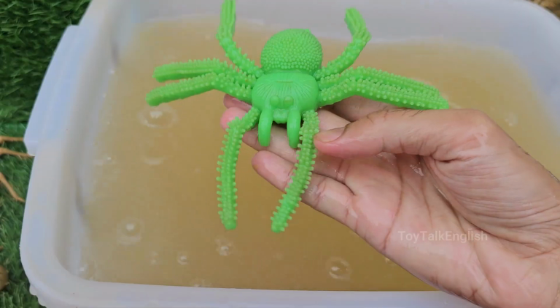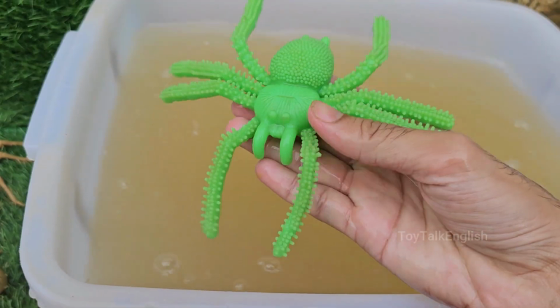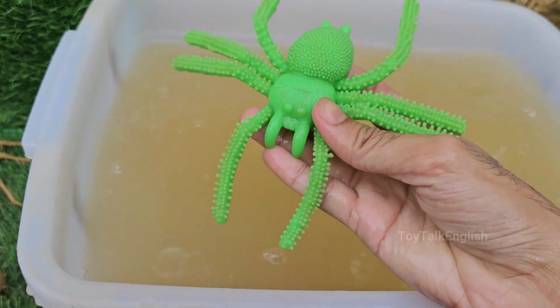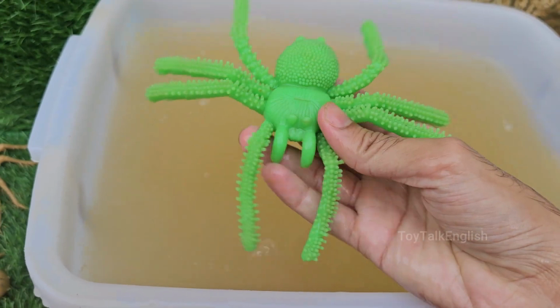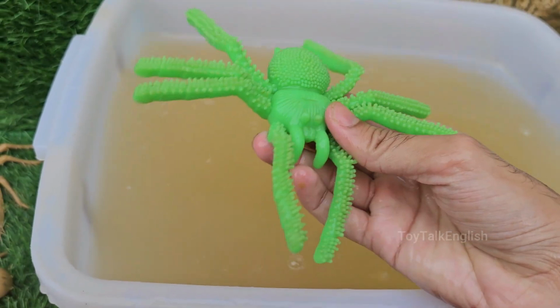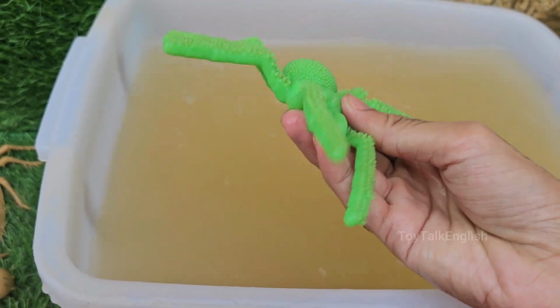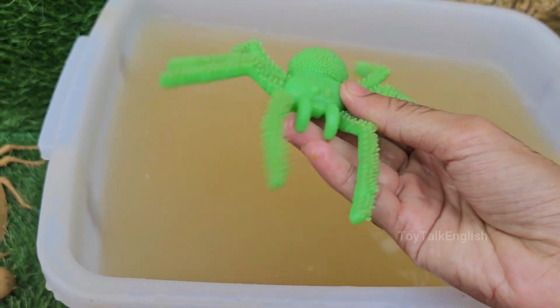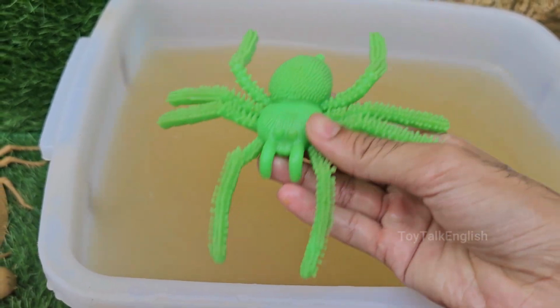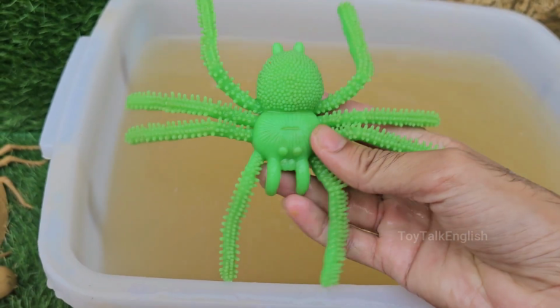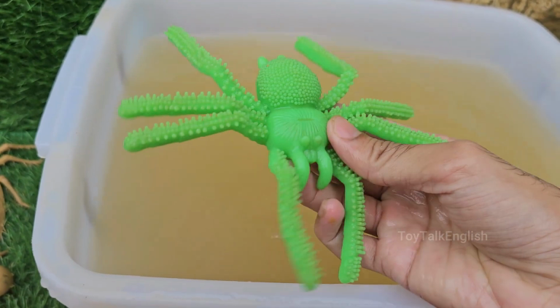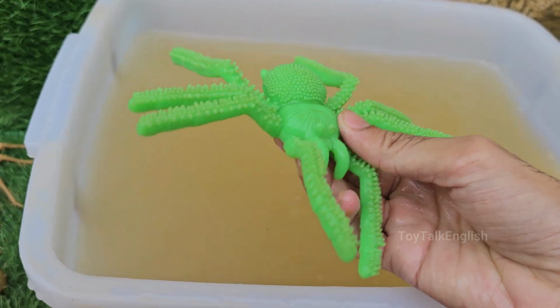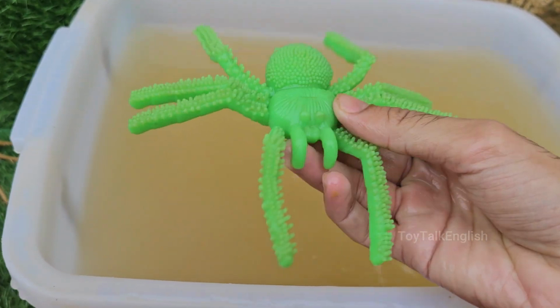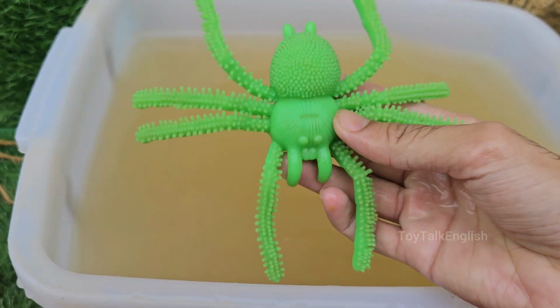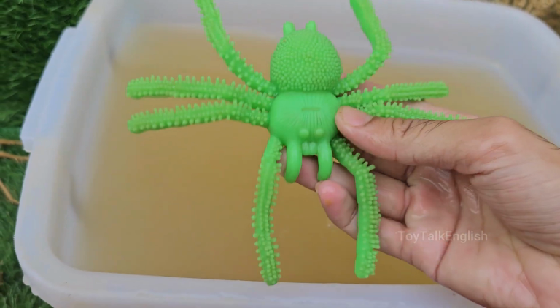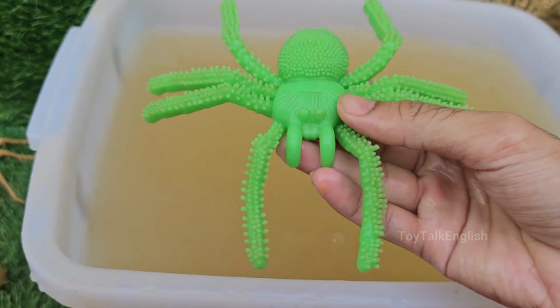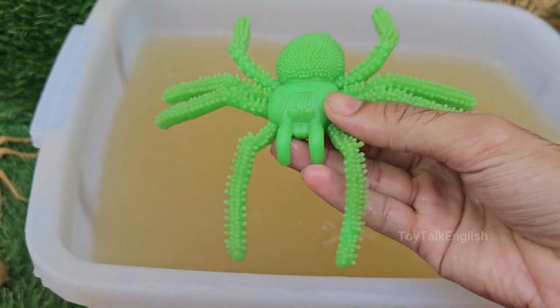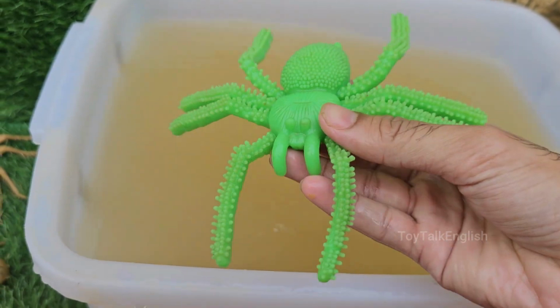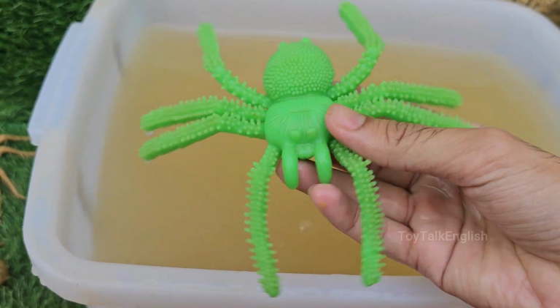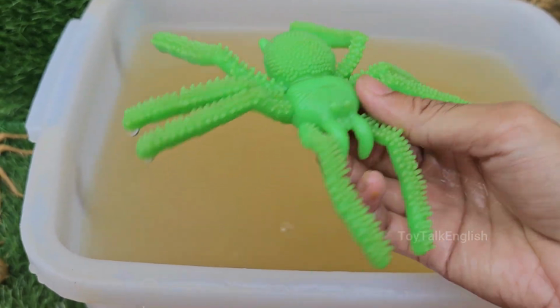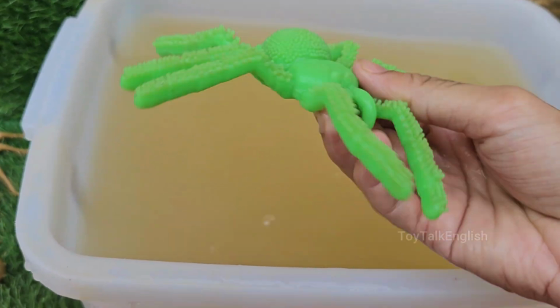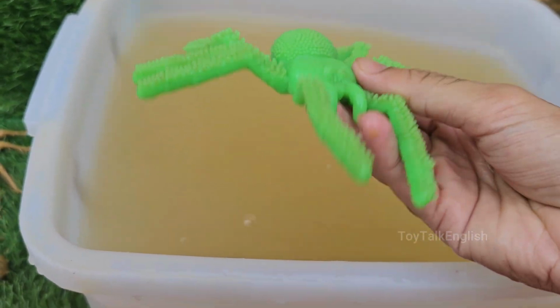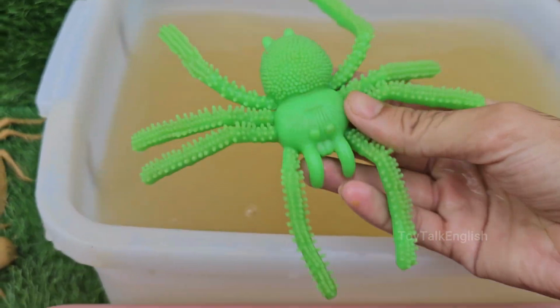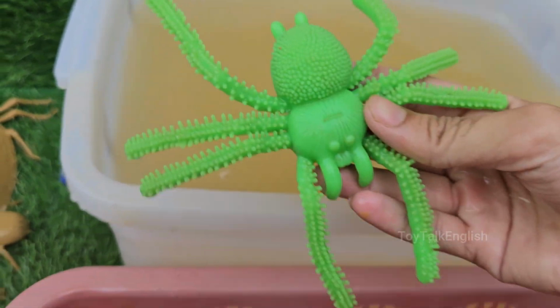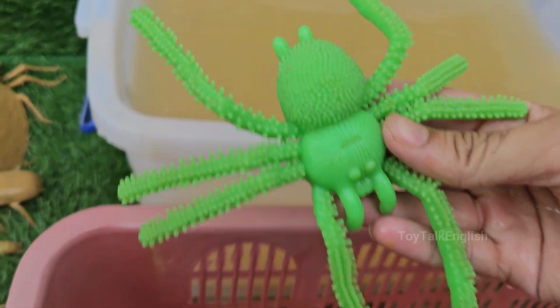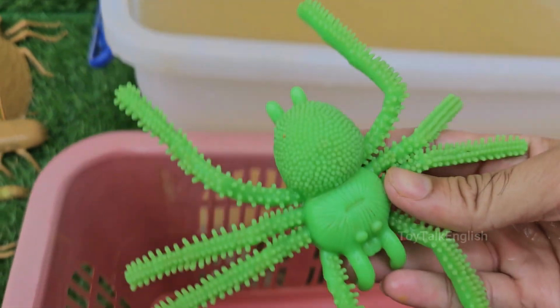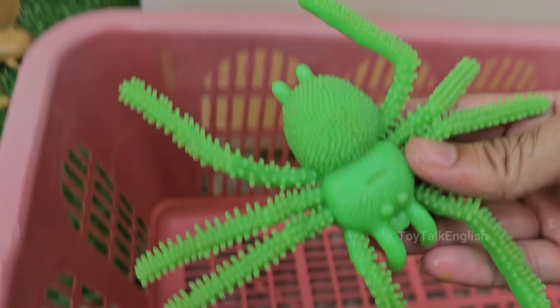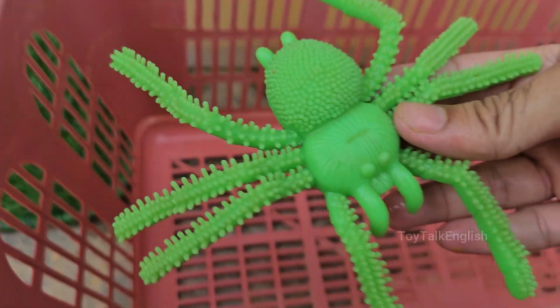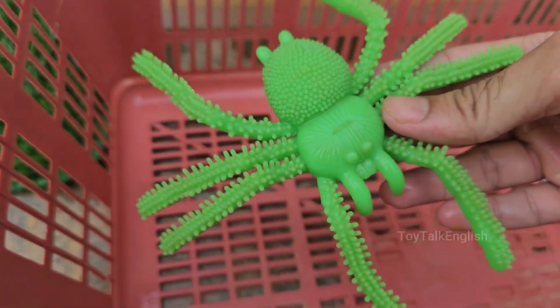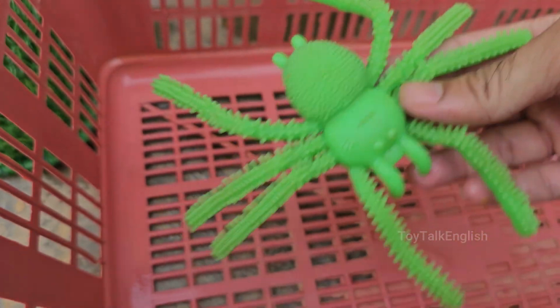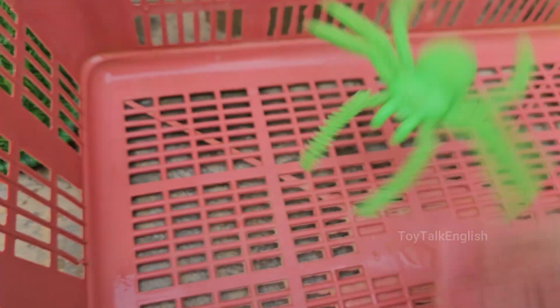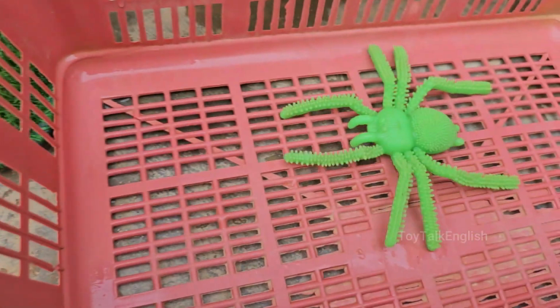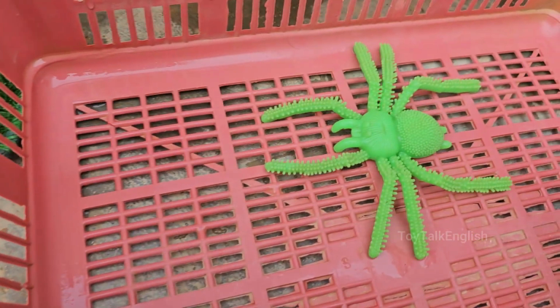Spiders make different types of webs — orb webs, funnel webs, cobwebs, and sheet webs — depending on the species.